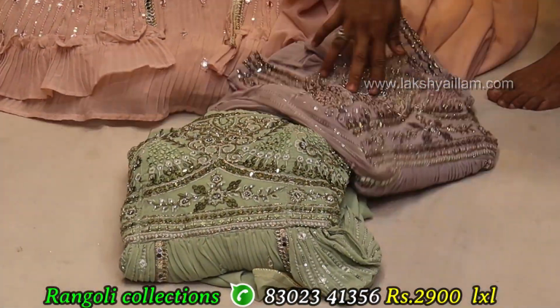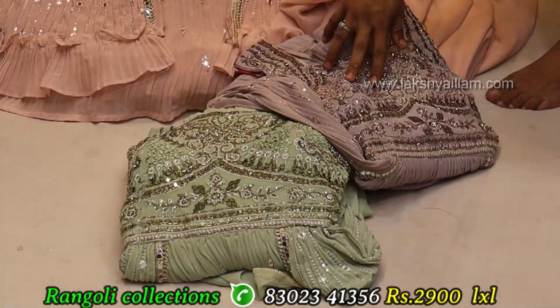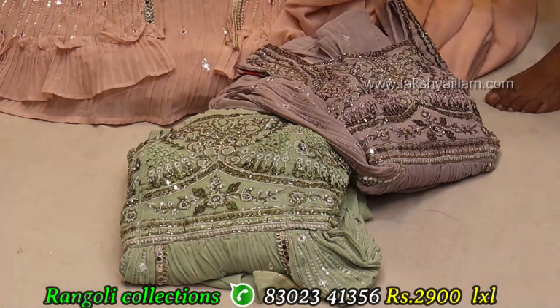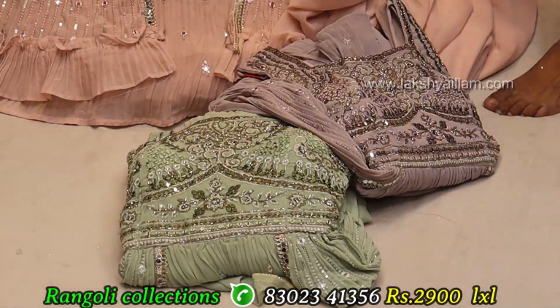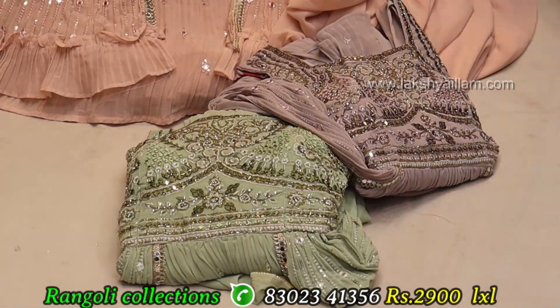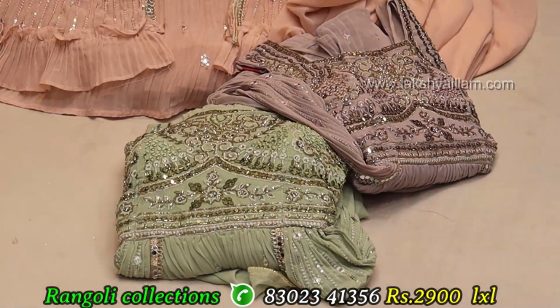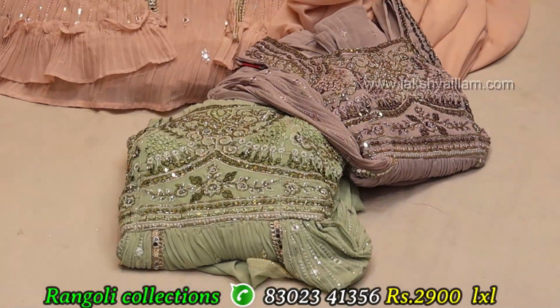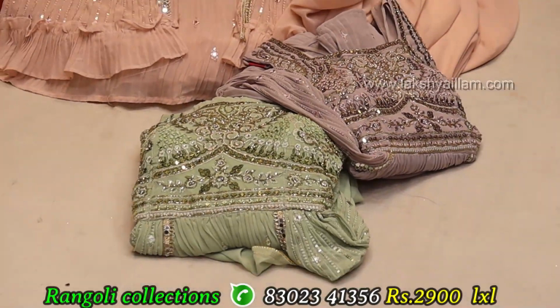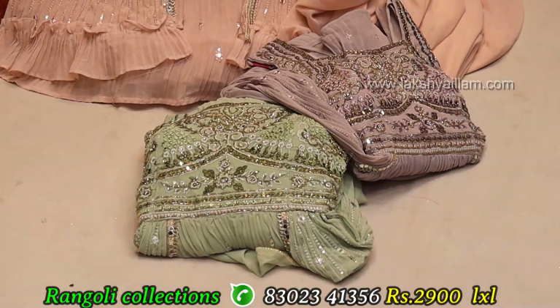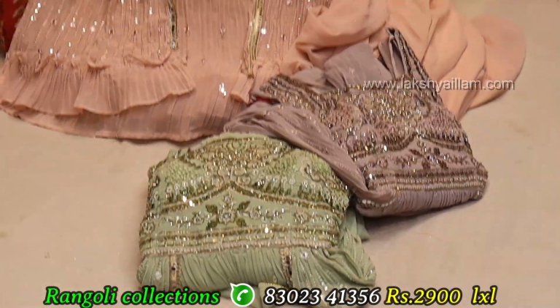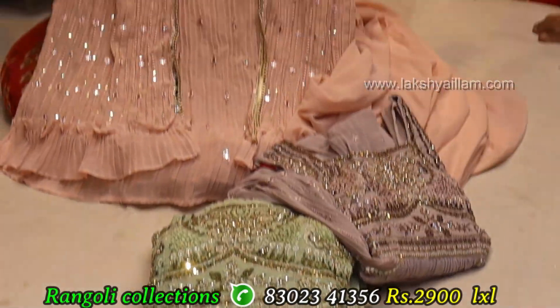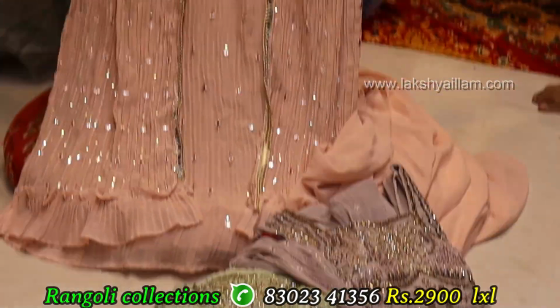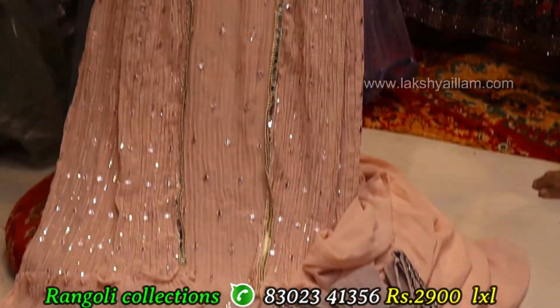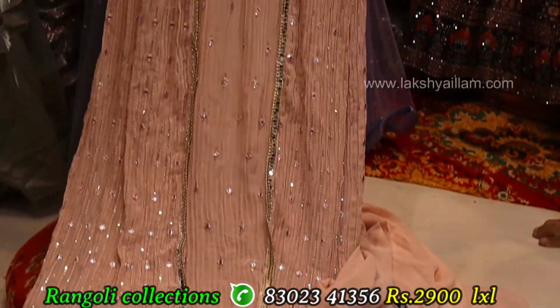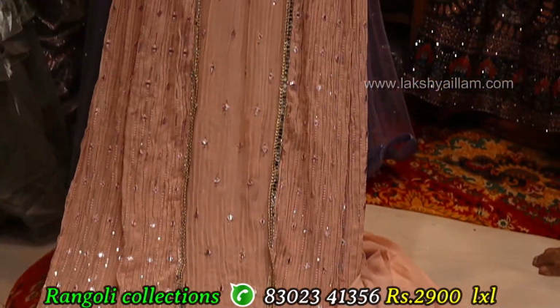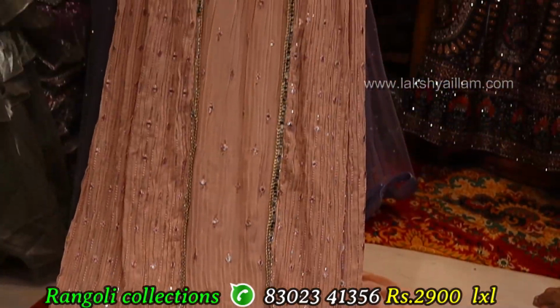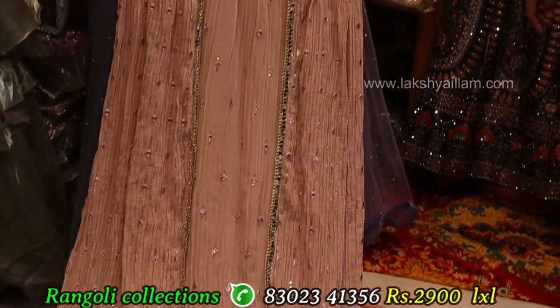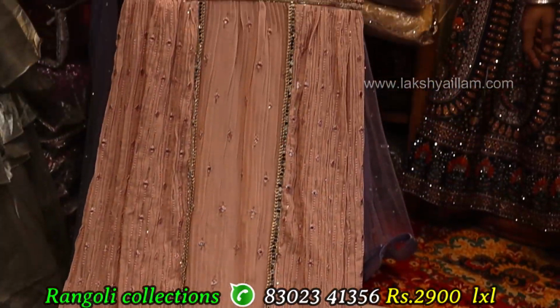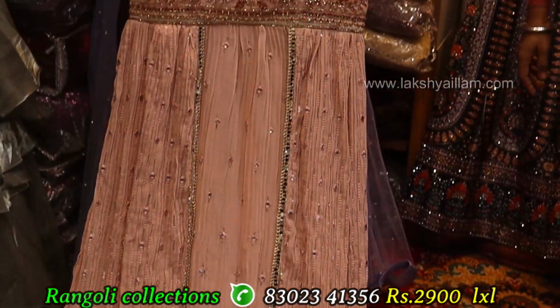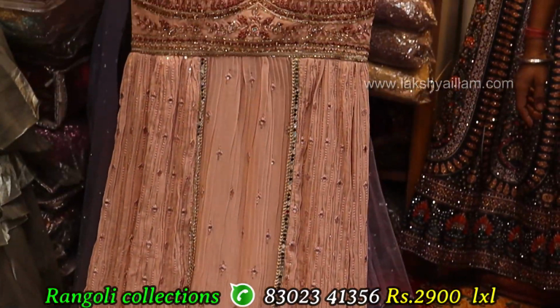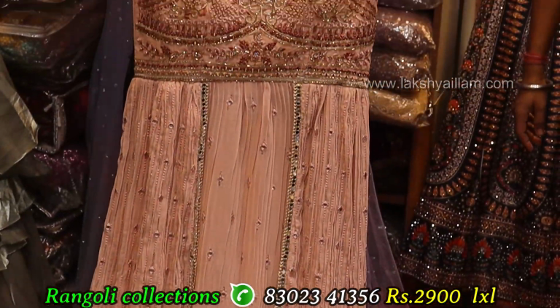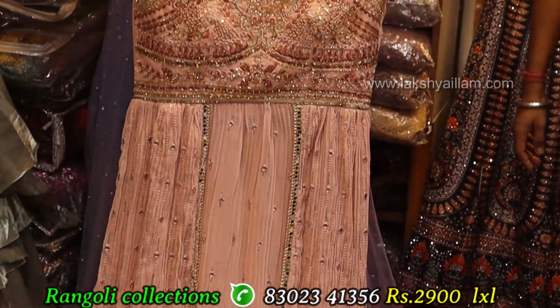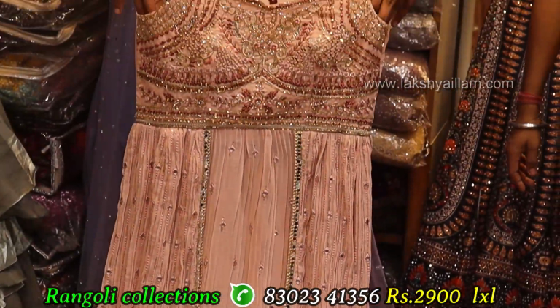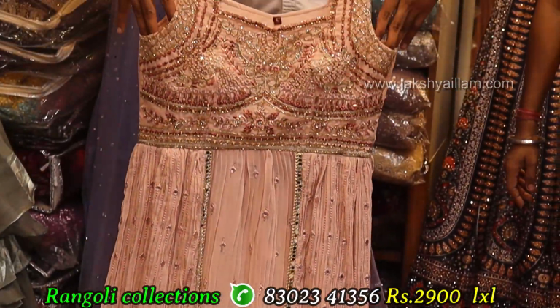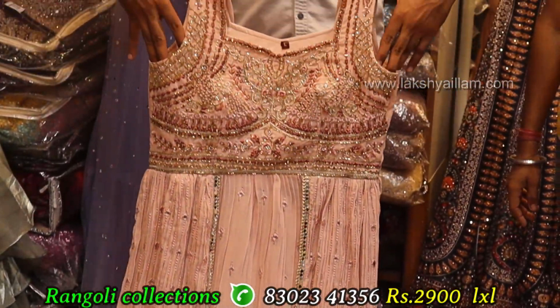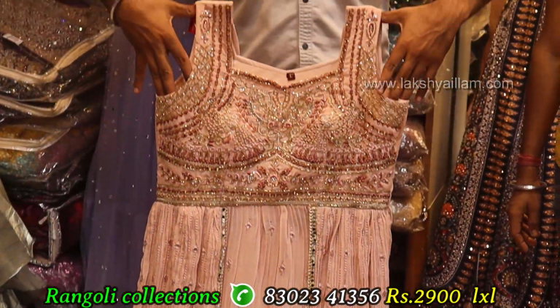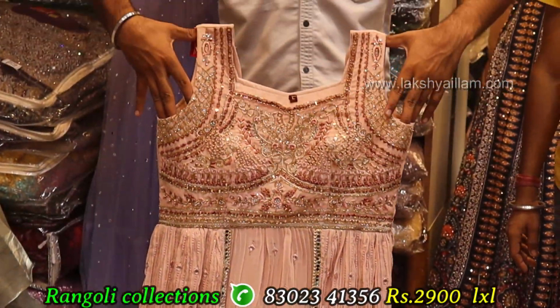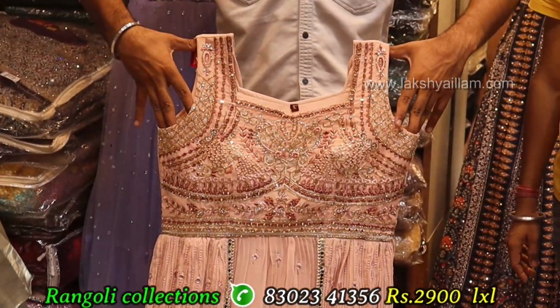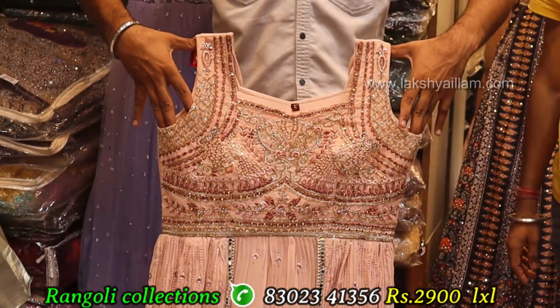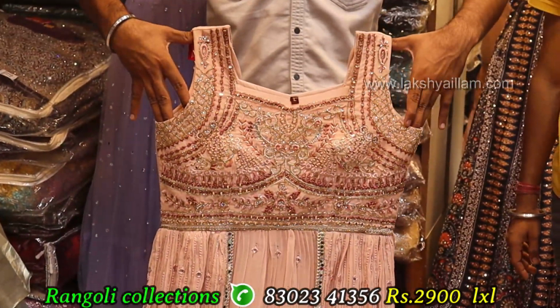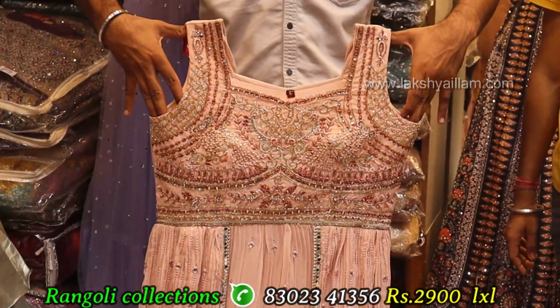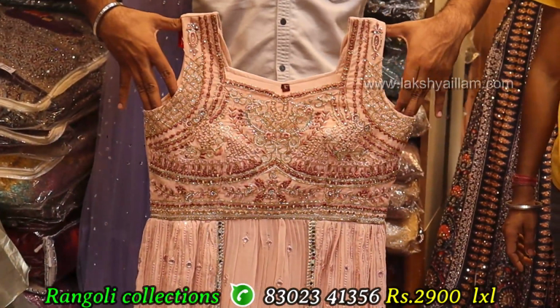Pastel shade — pista green and grey color. Totally different concept with new fabric, new work range. Same 2900 only.